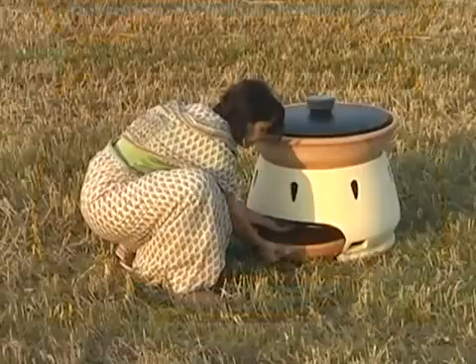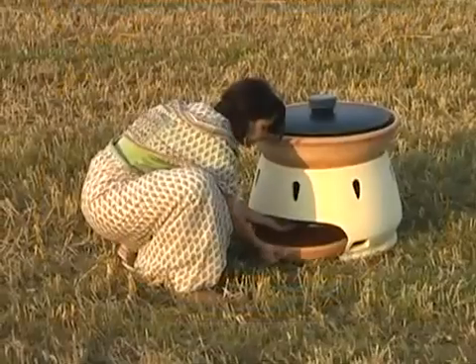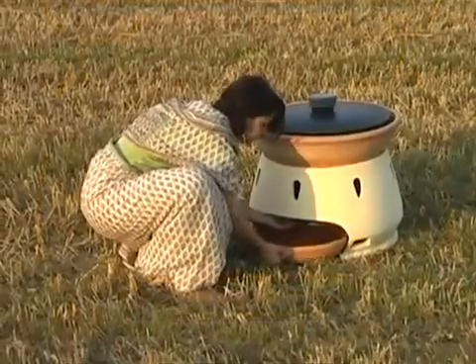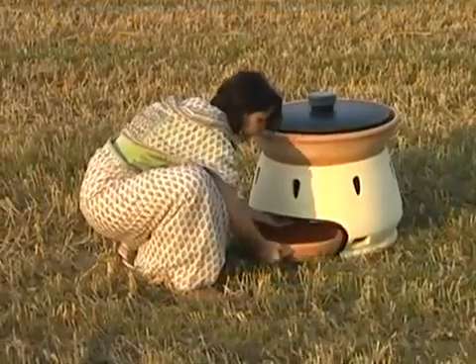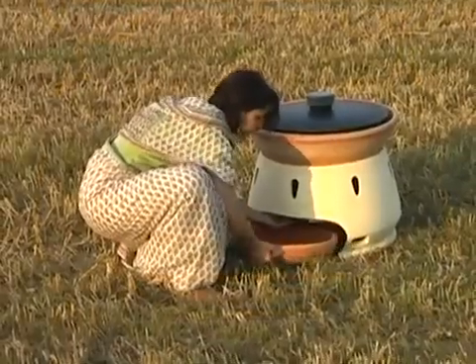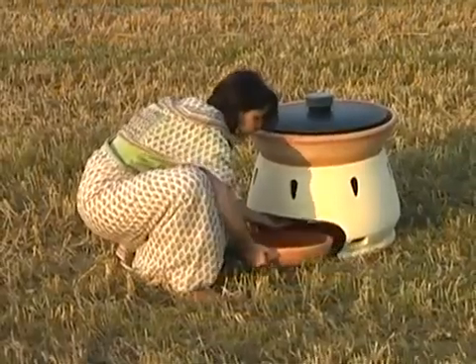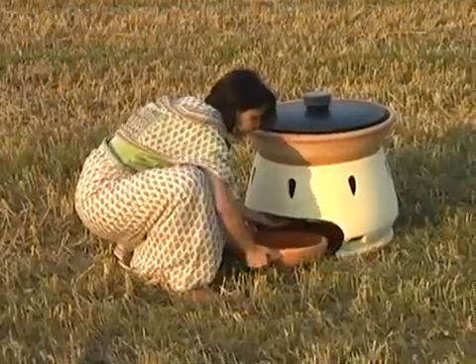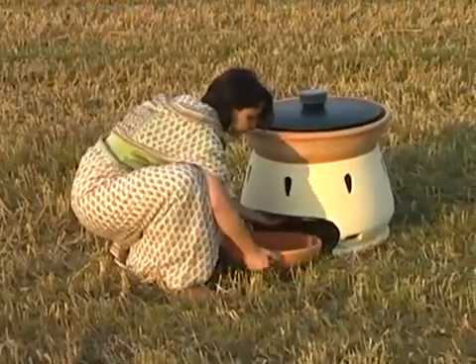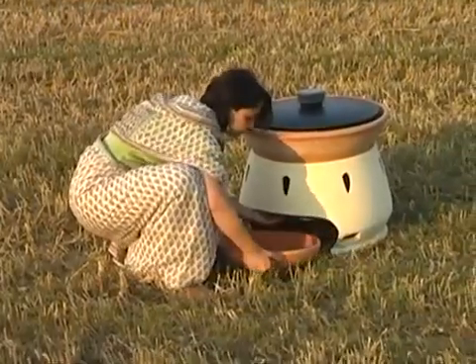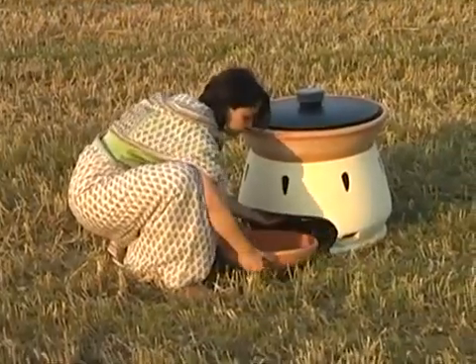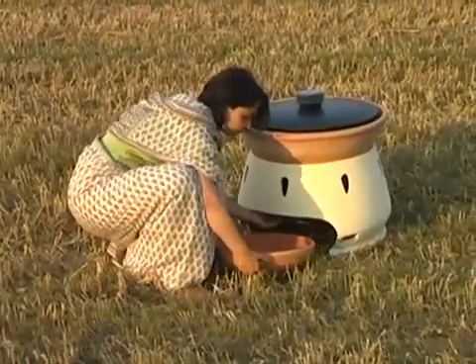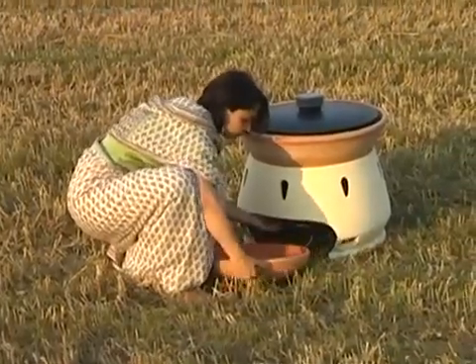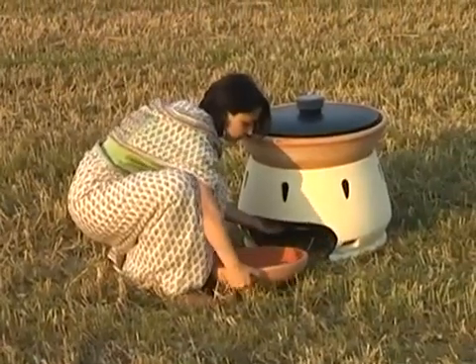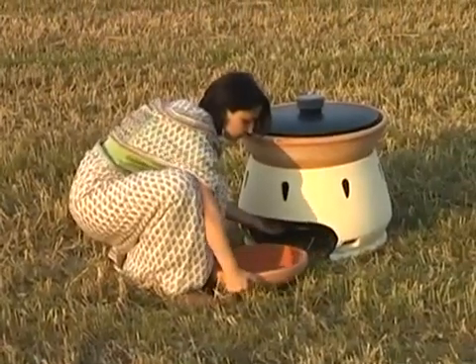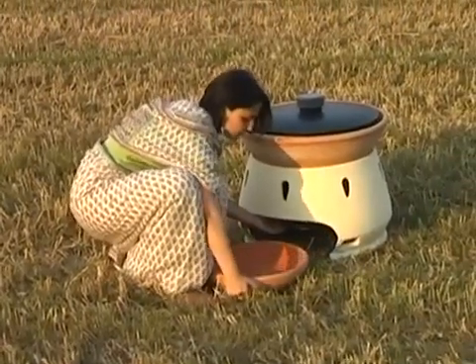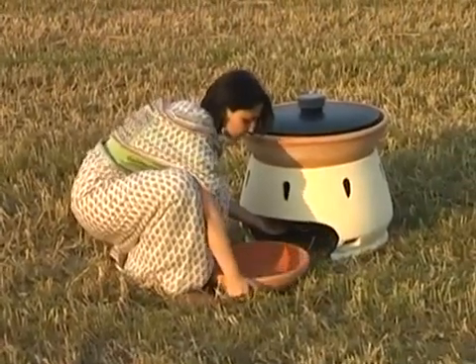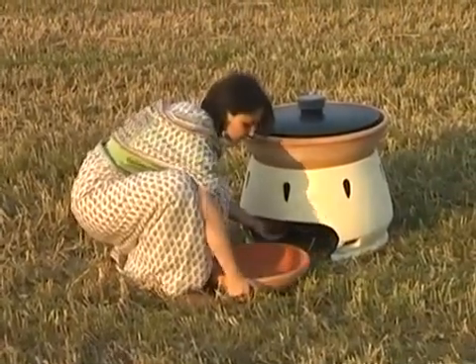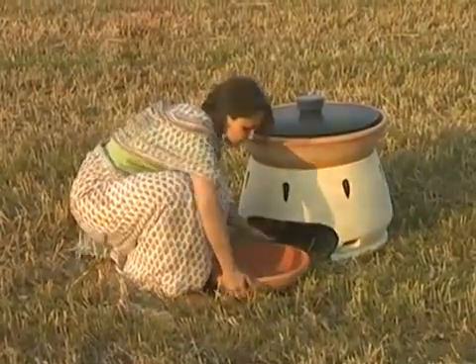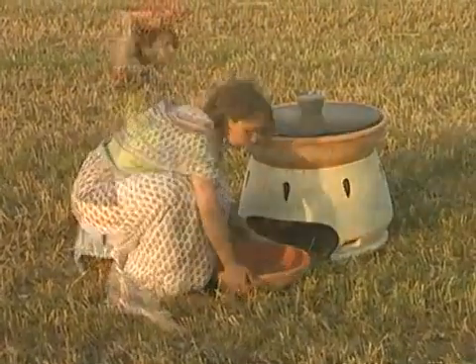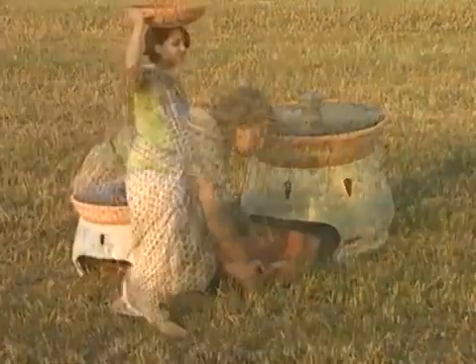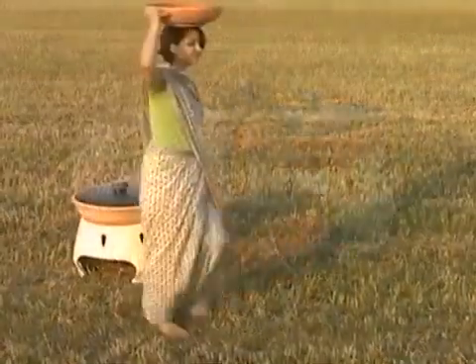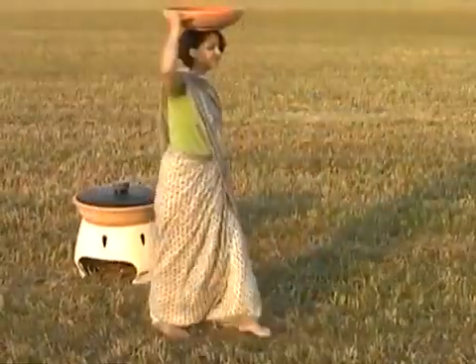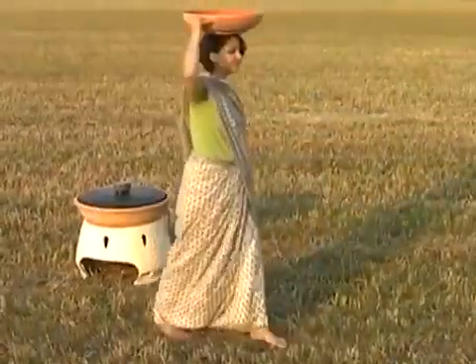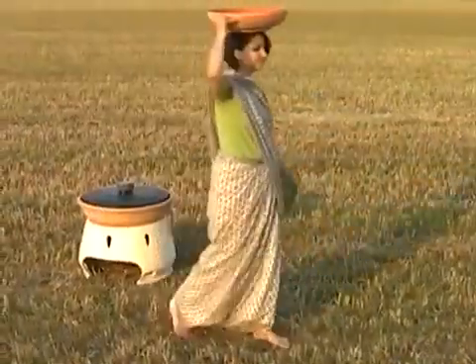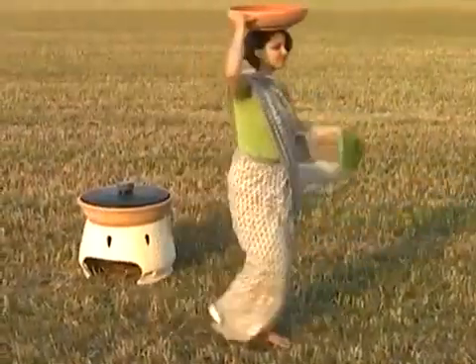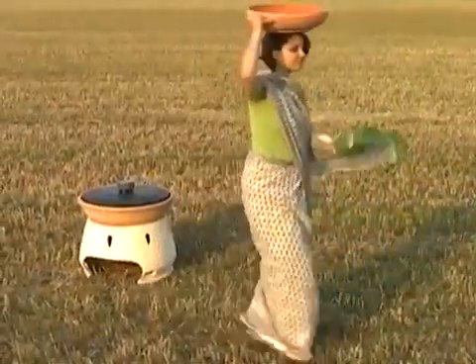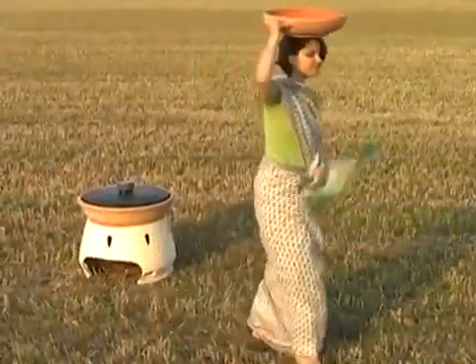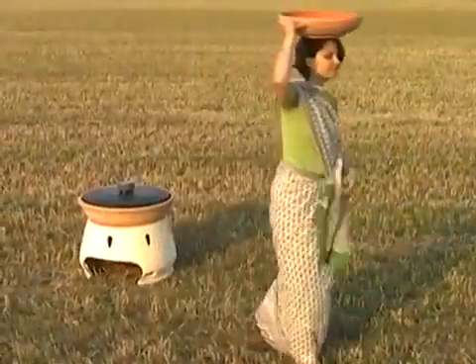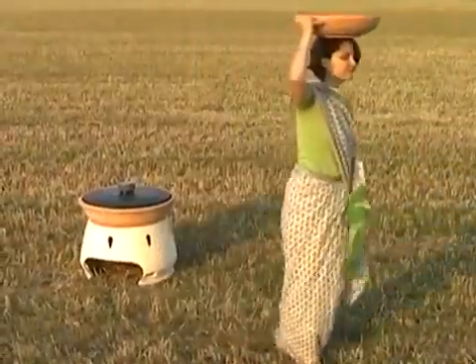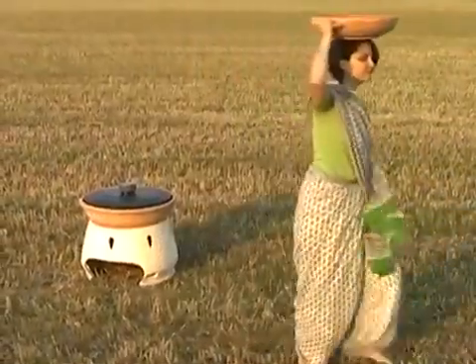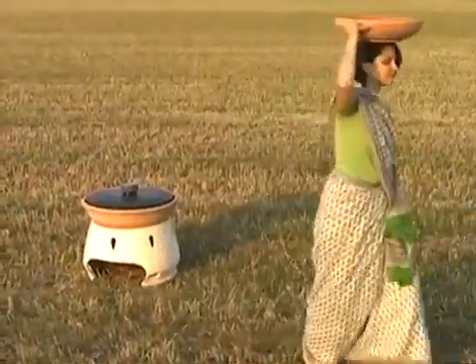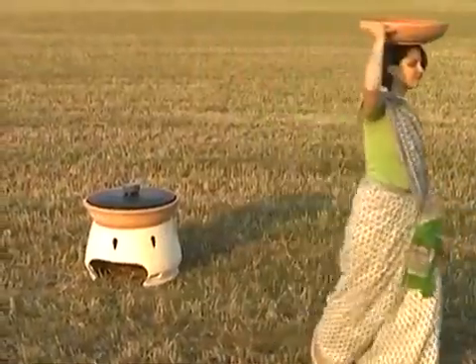At the end of the day, you just have to collect the water bowl, and that's it.